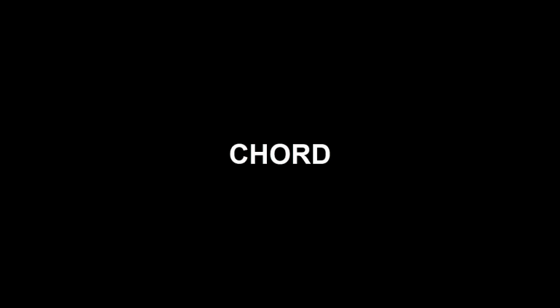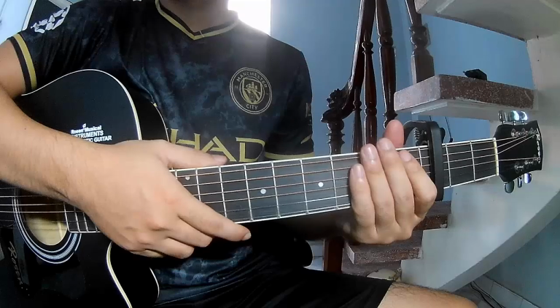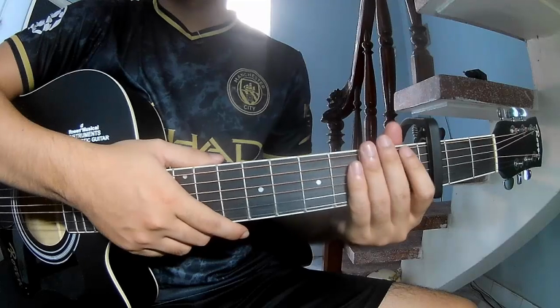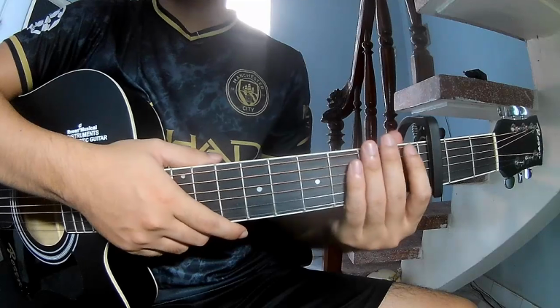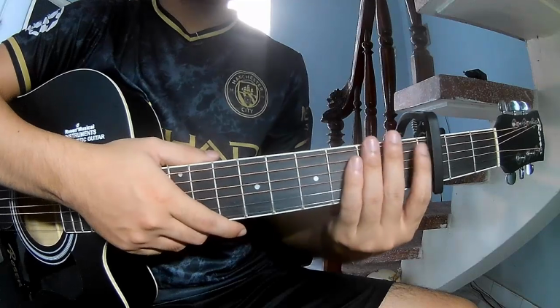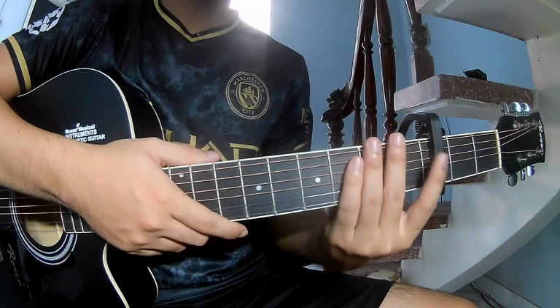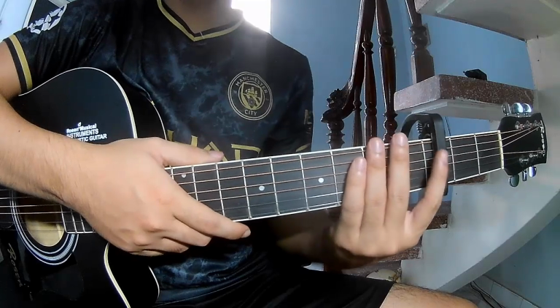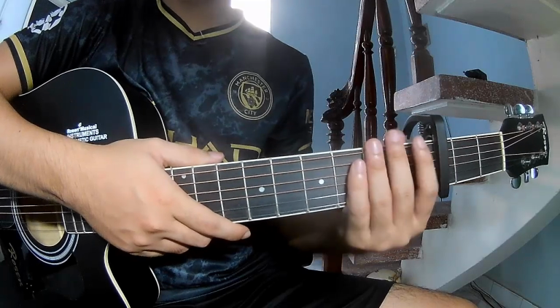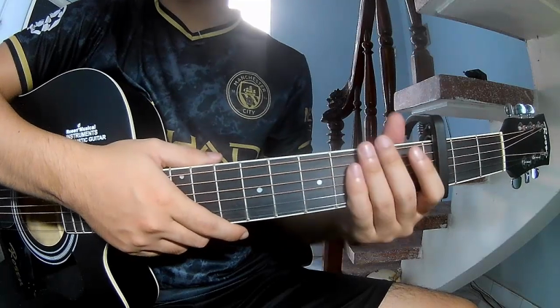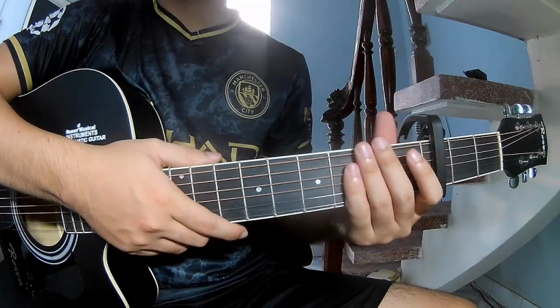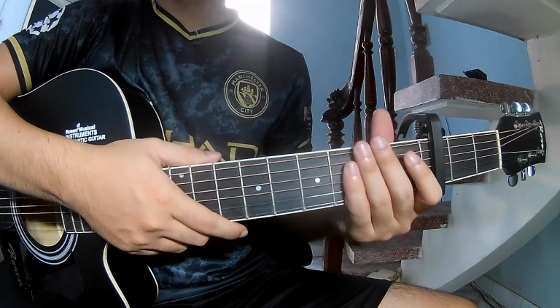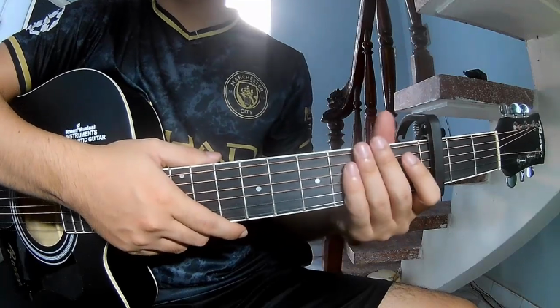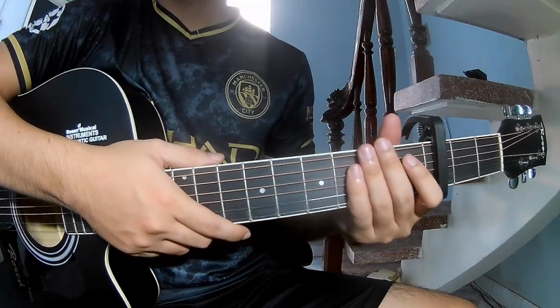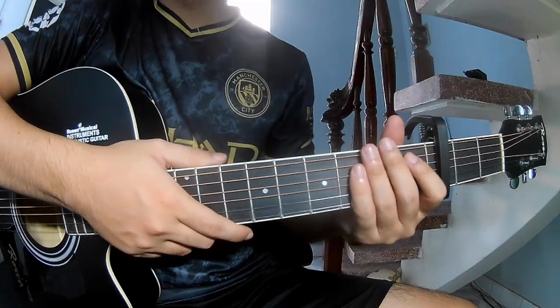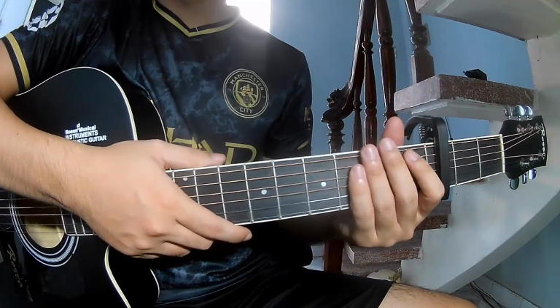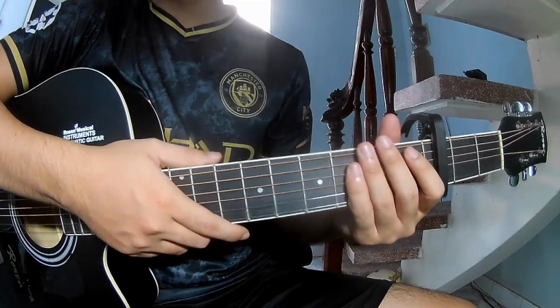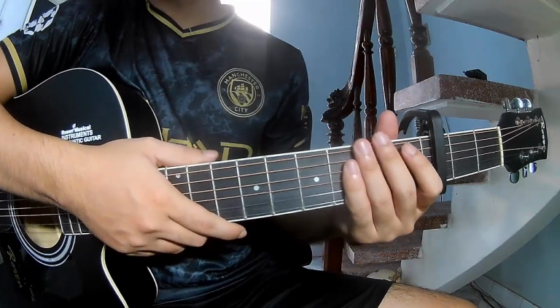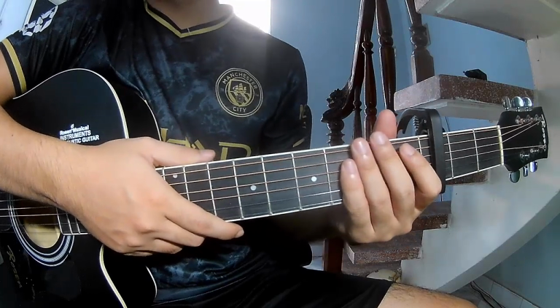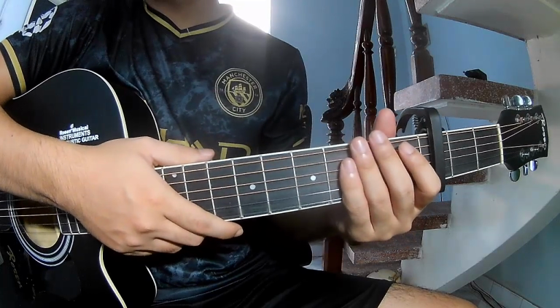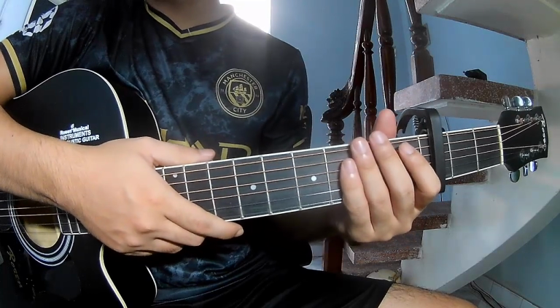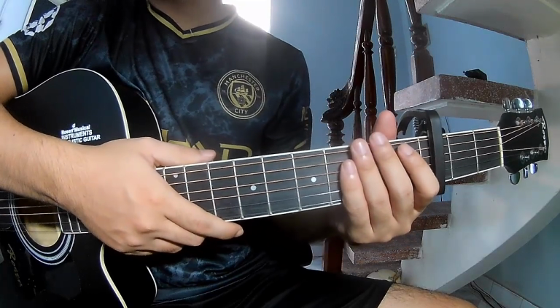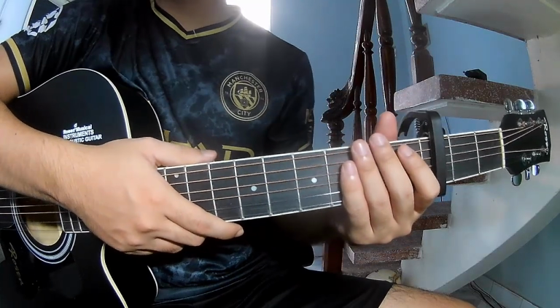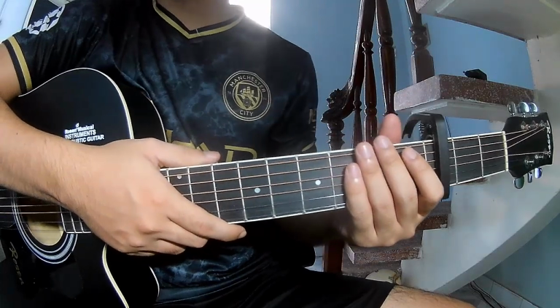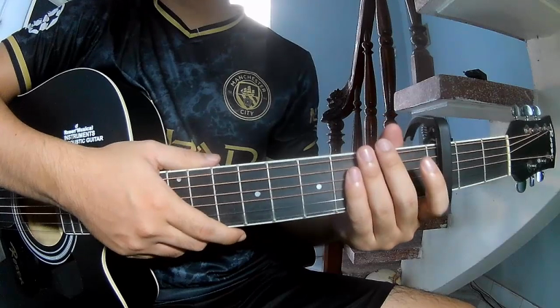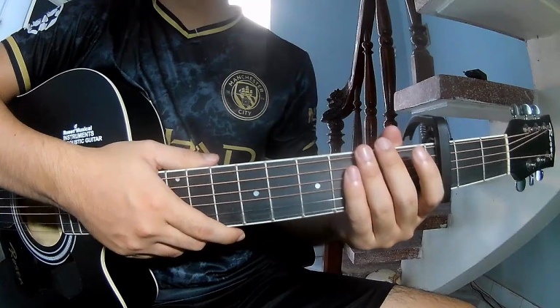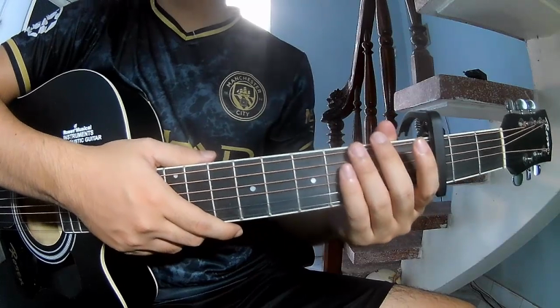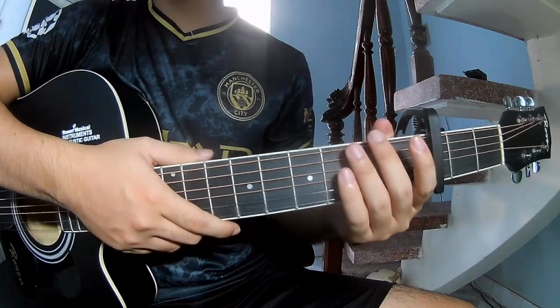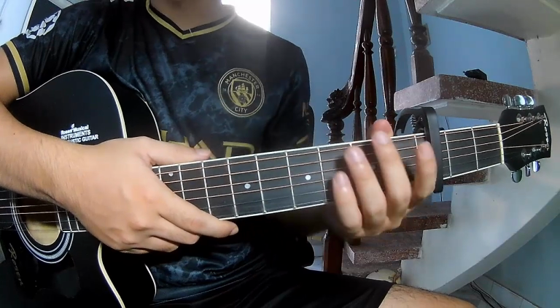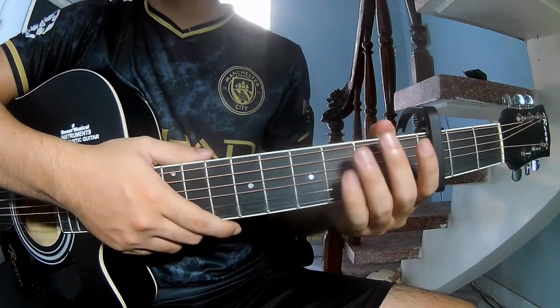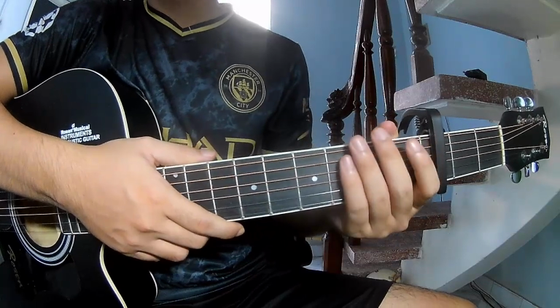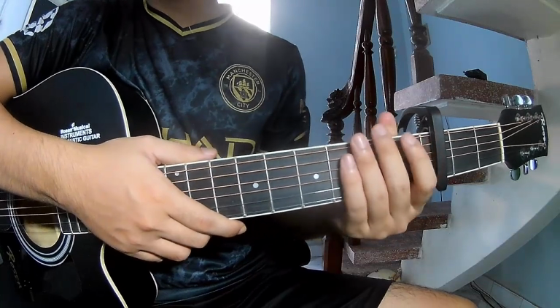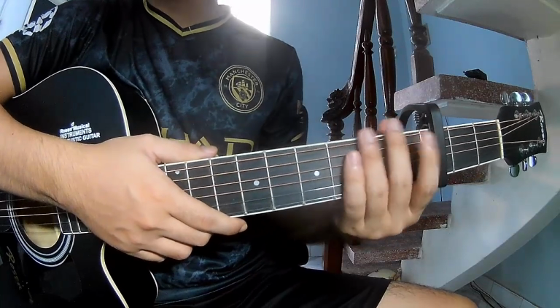Hi everyone, today I will share how to play guitar 'Lovely' again by Frick First.